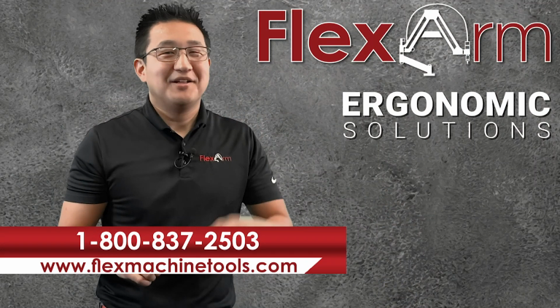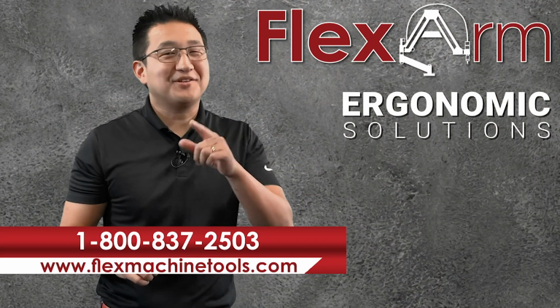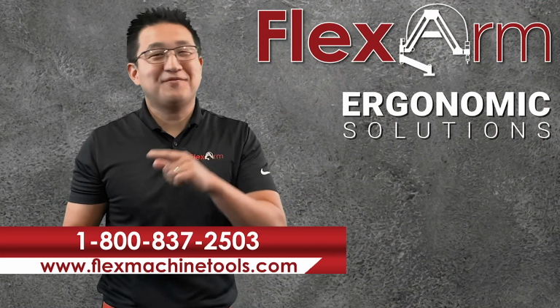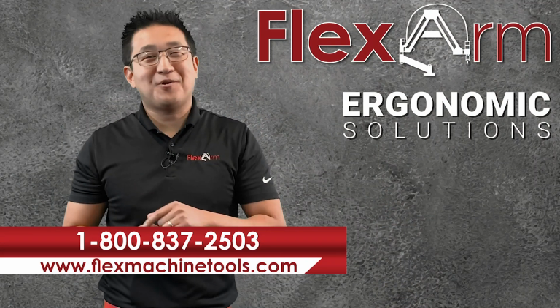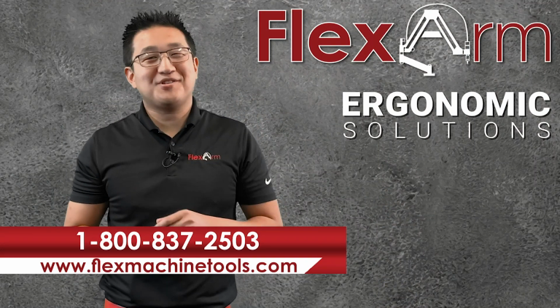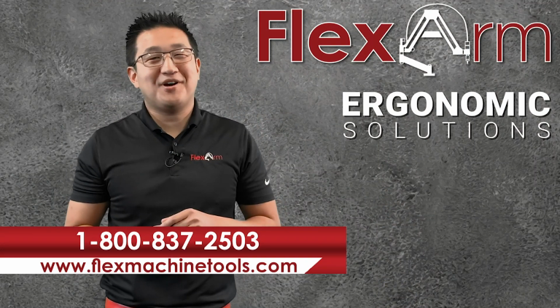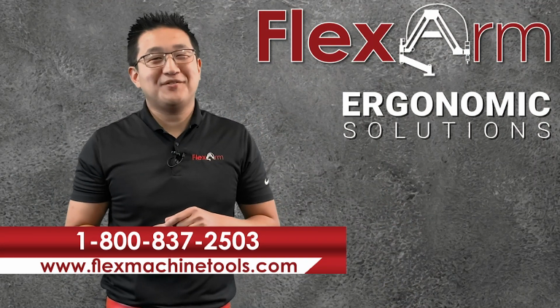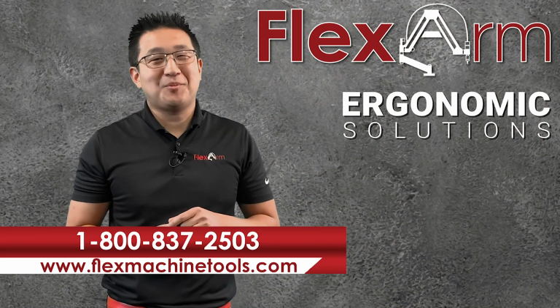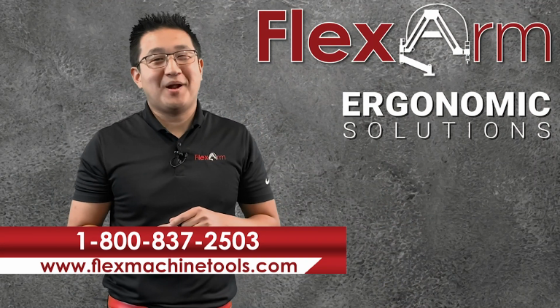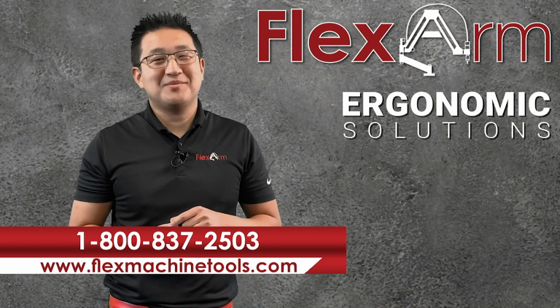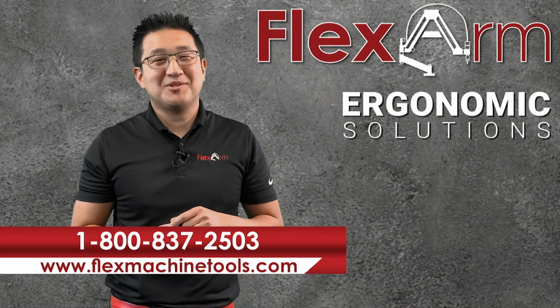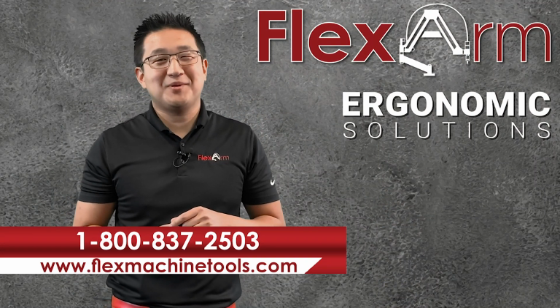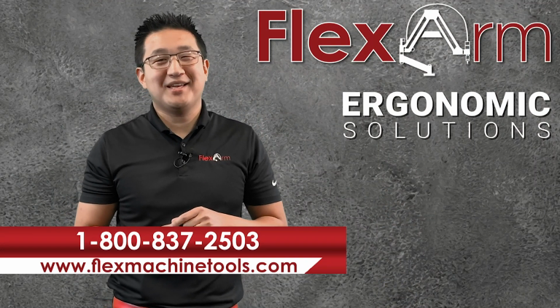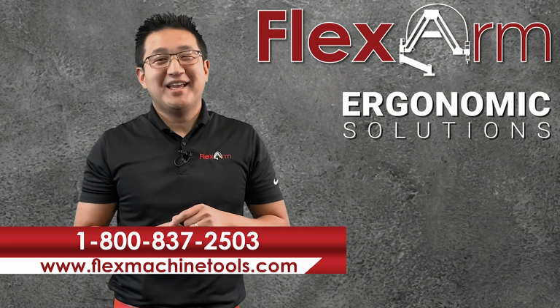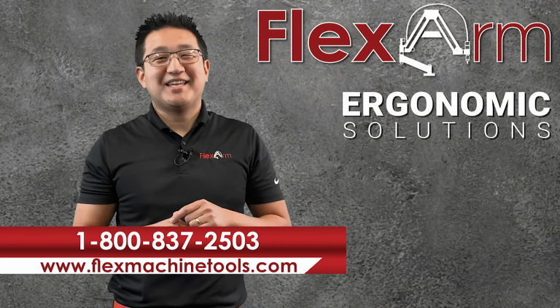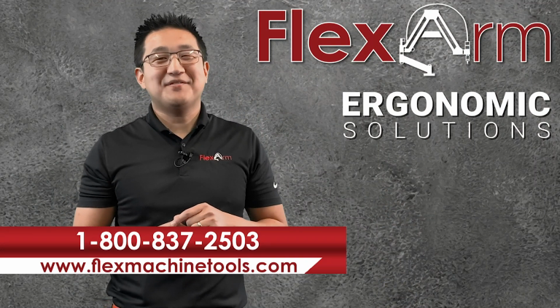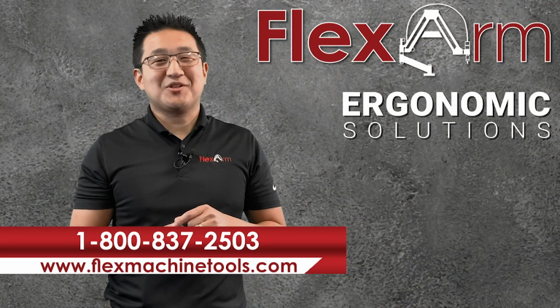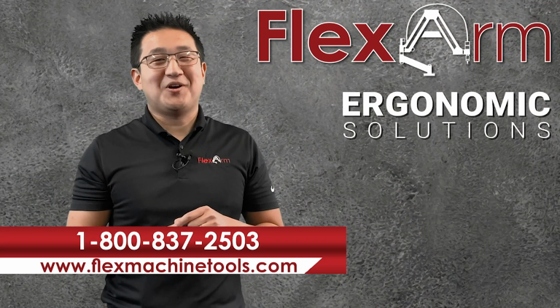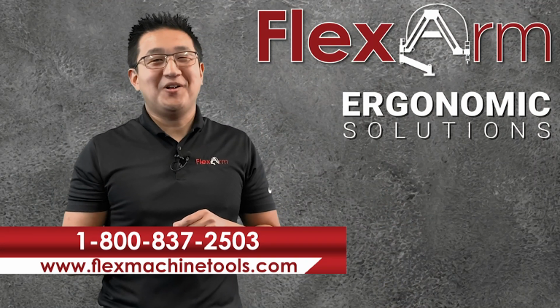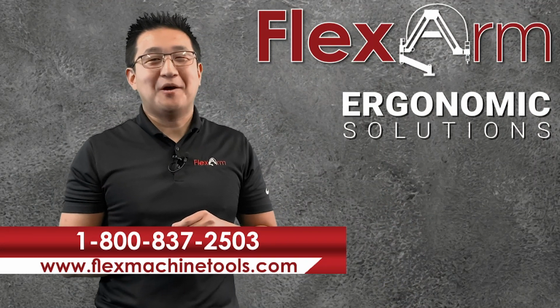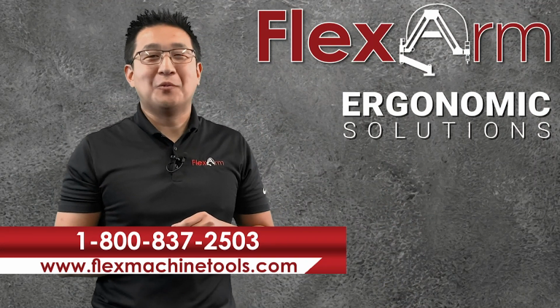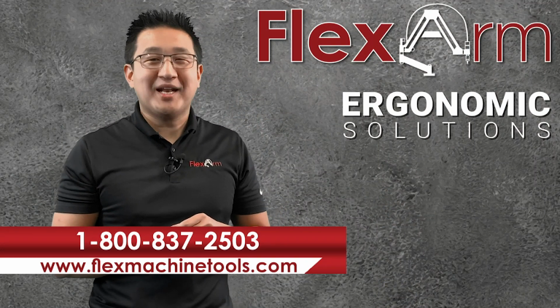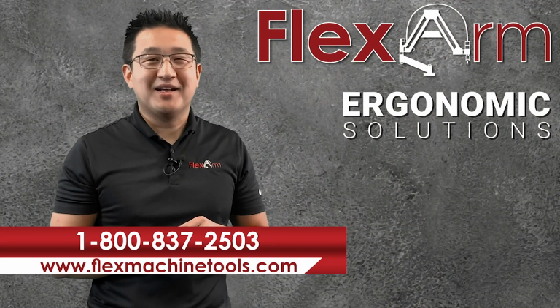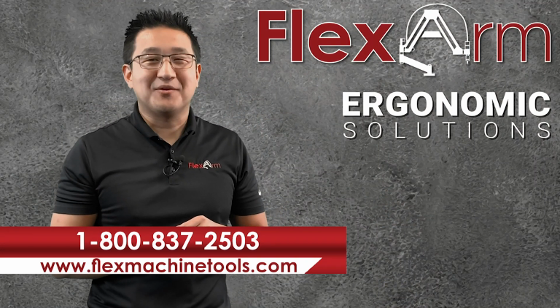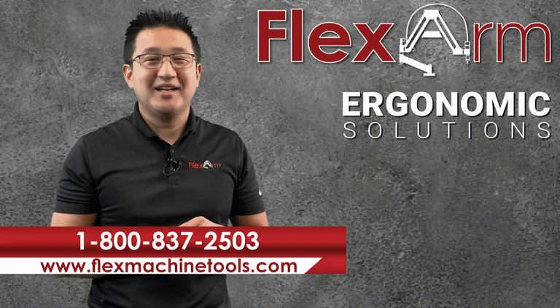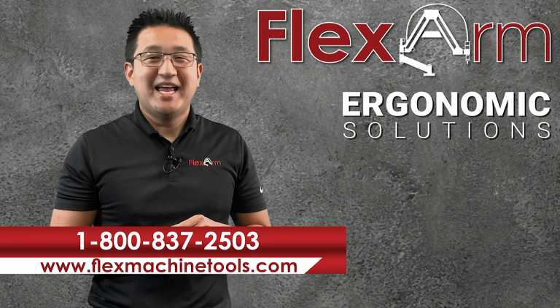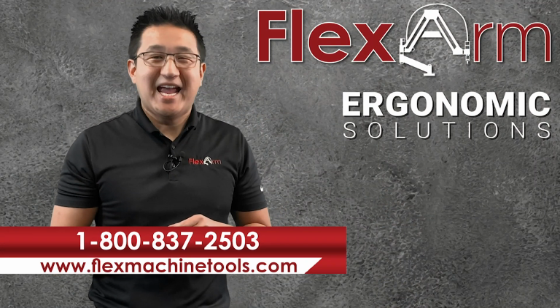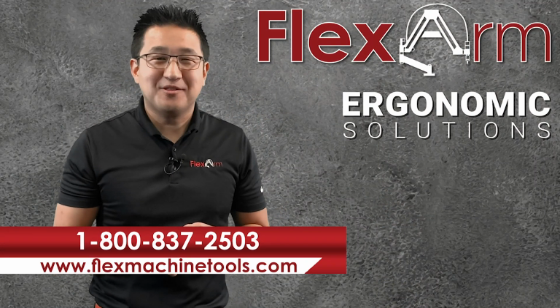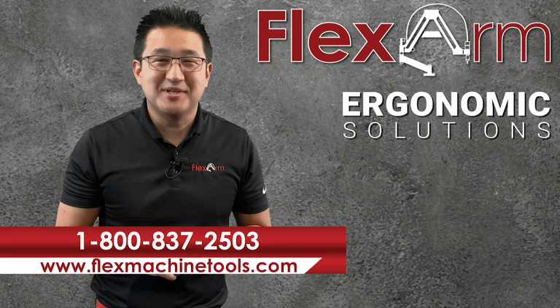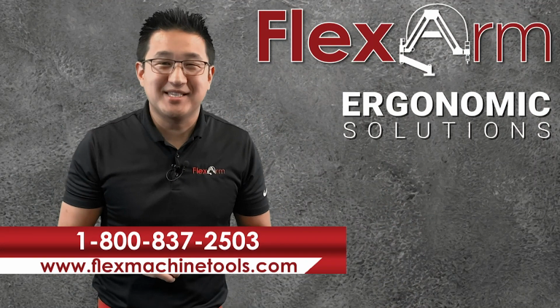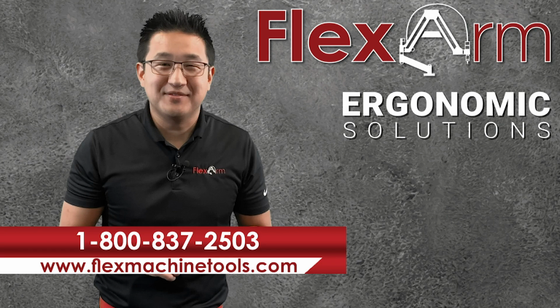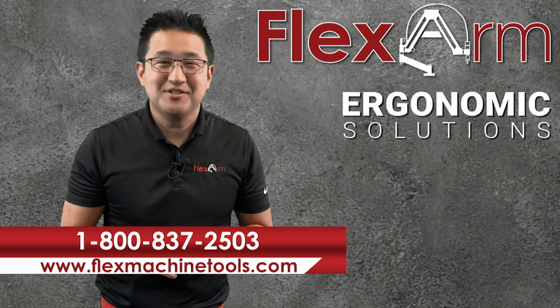Looking forward to solving your problems this week. Give us a call at 1-800-837-2503.